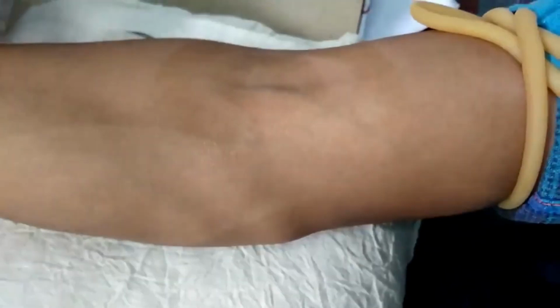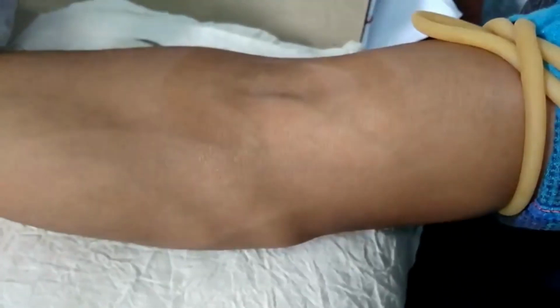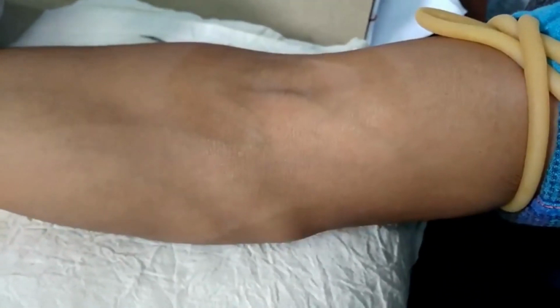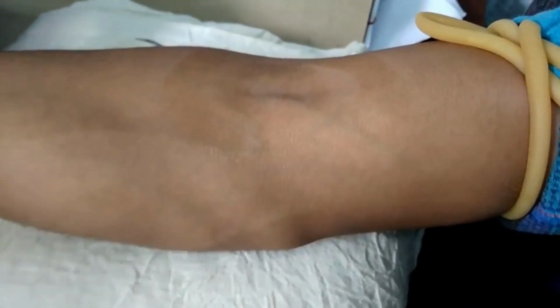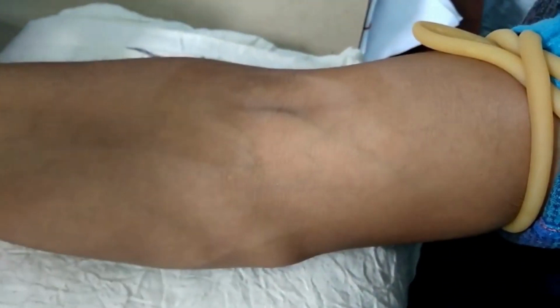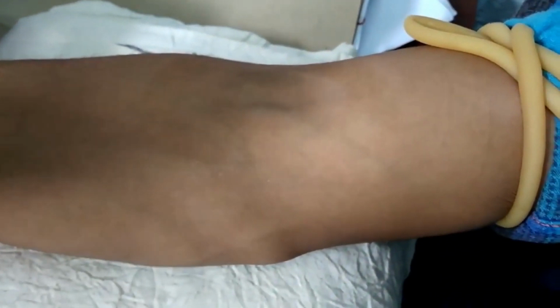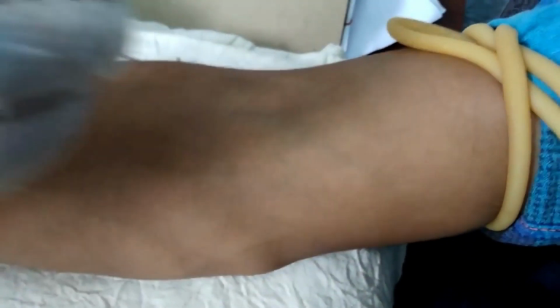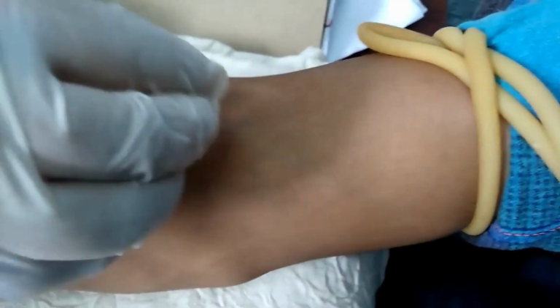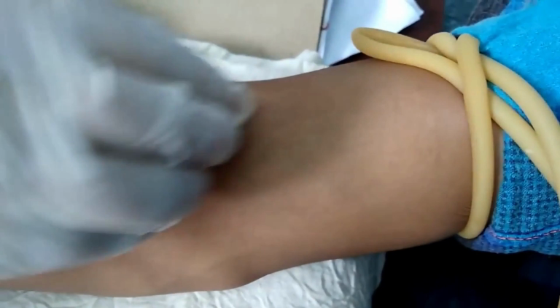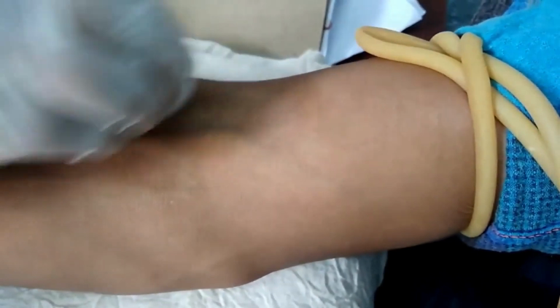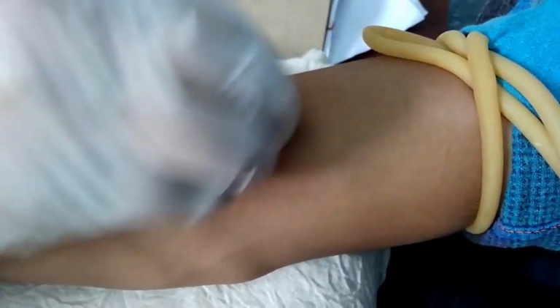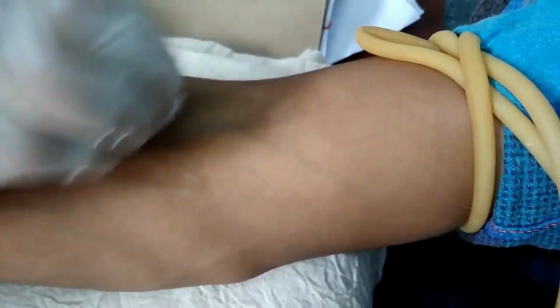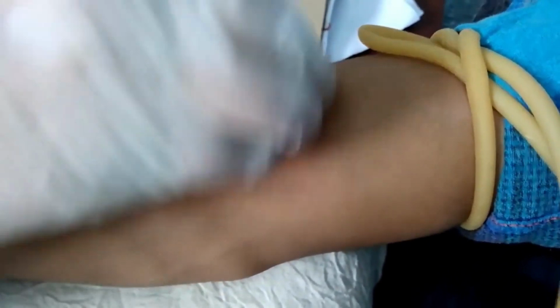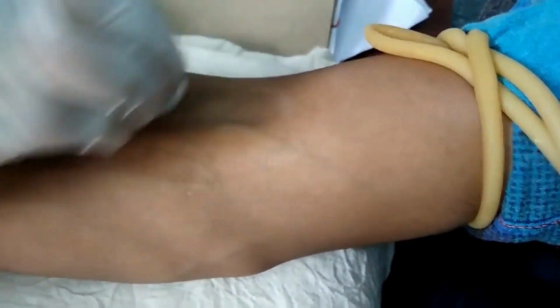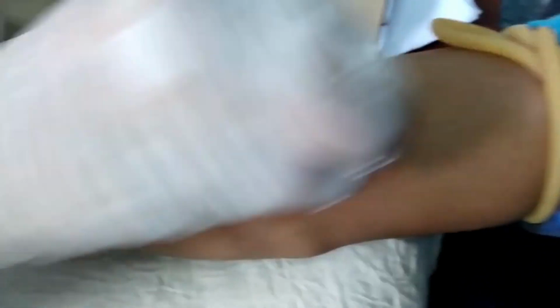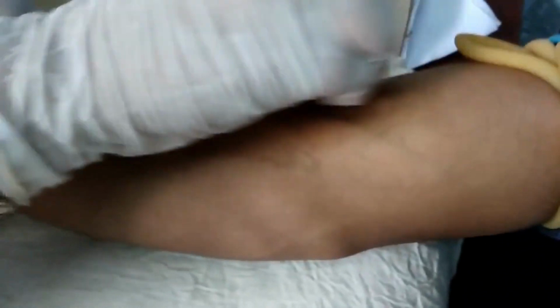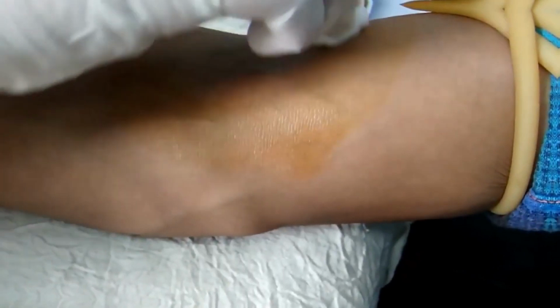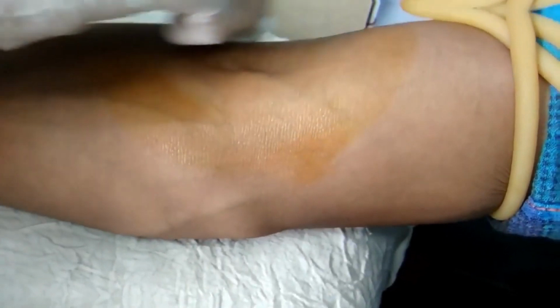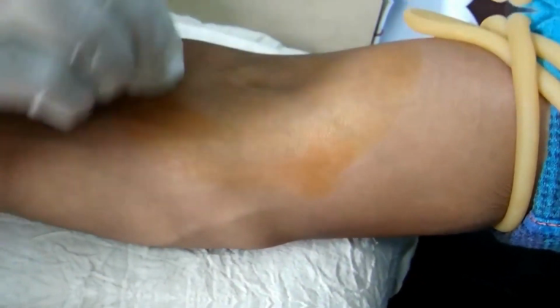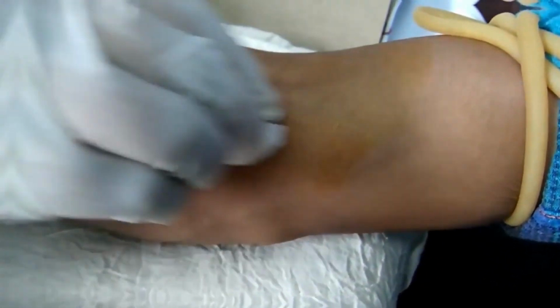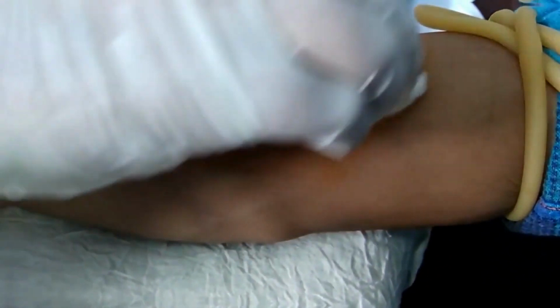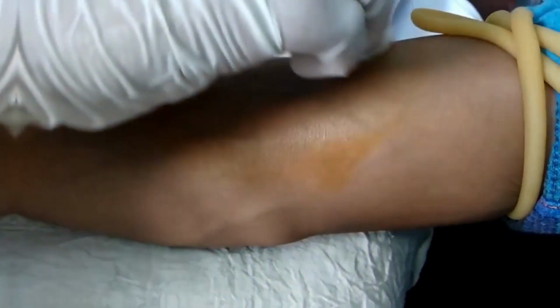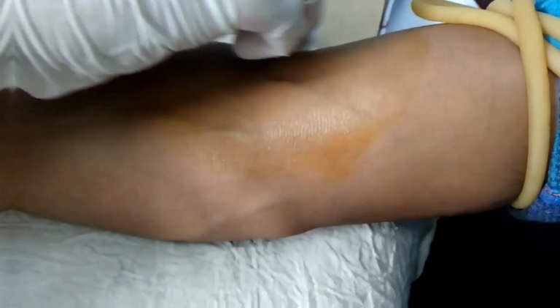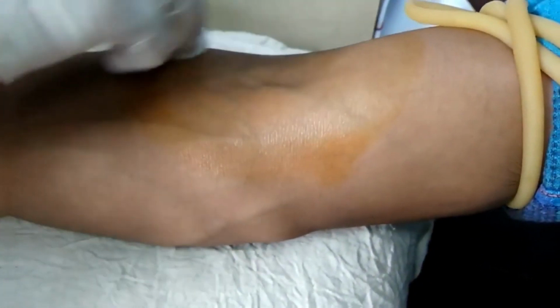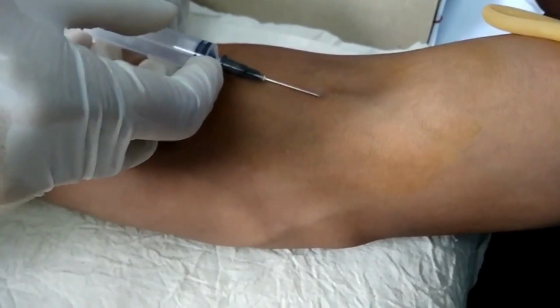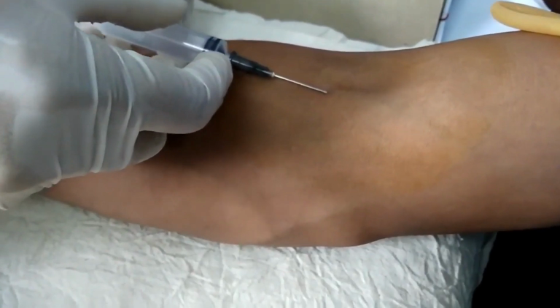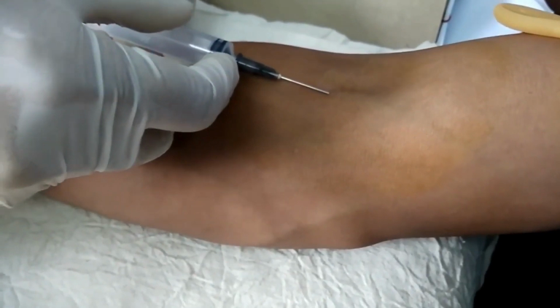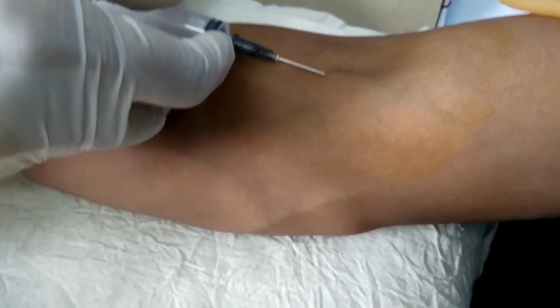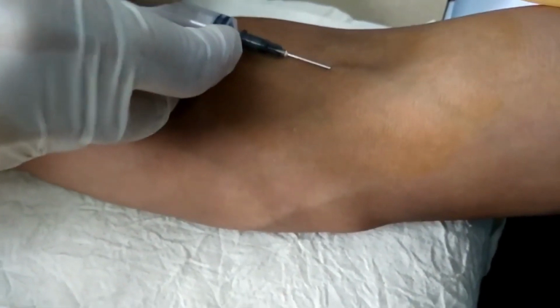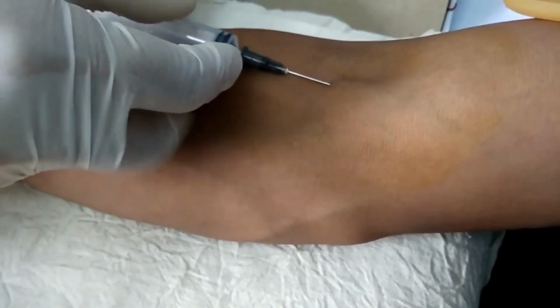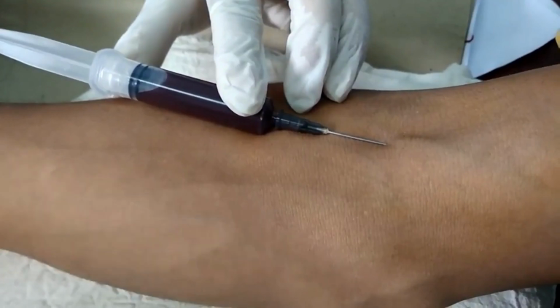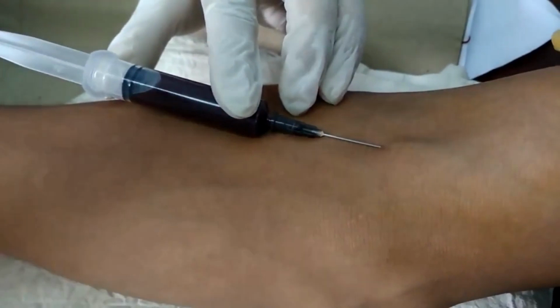As you know, for antibodies to appear, it takes 5 or more days.